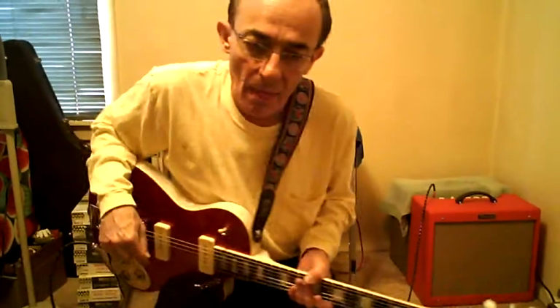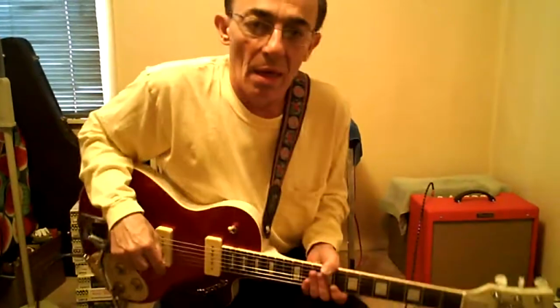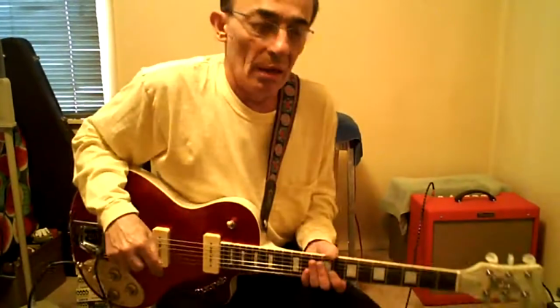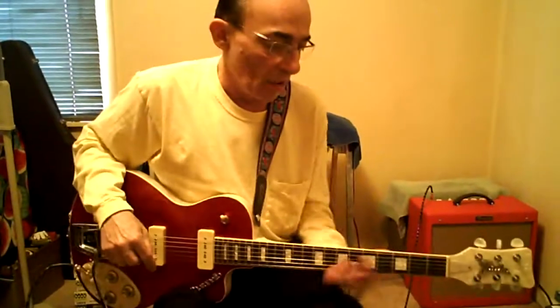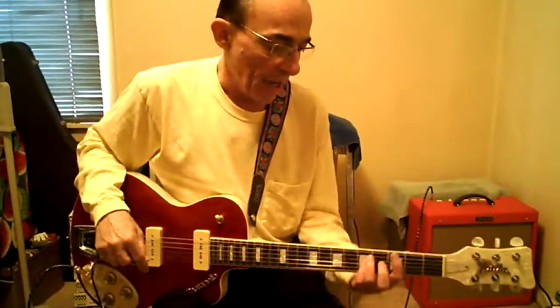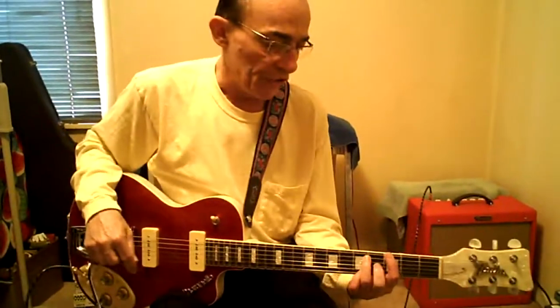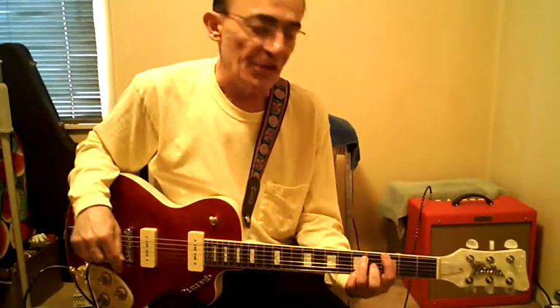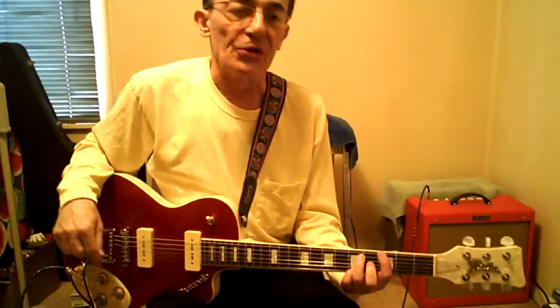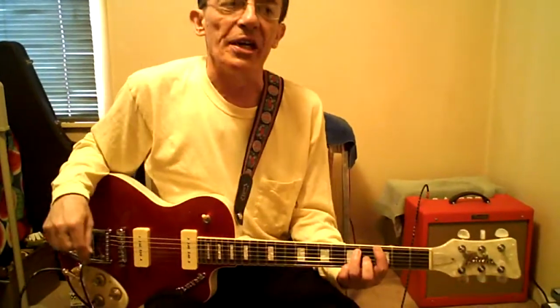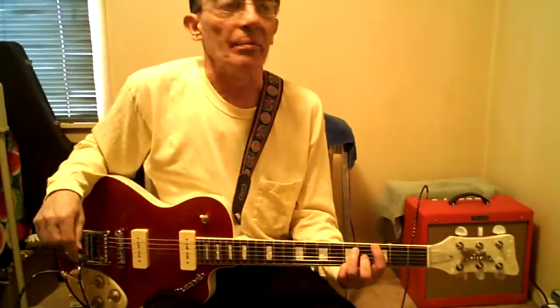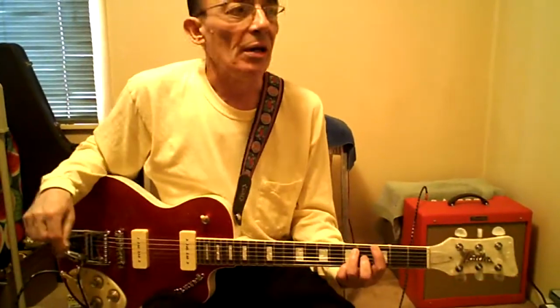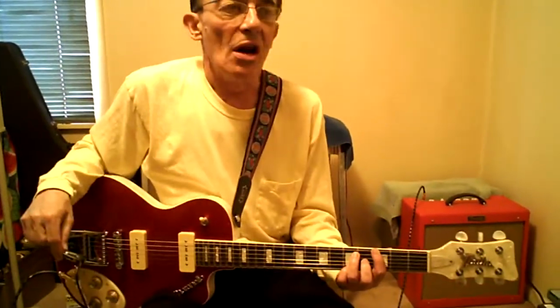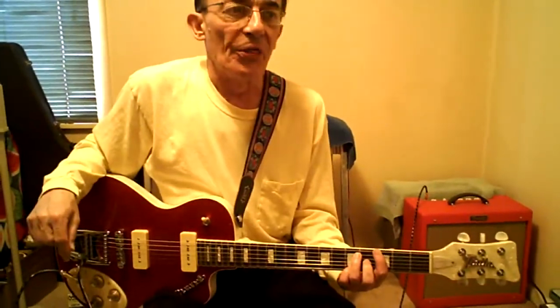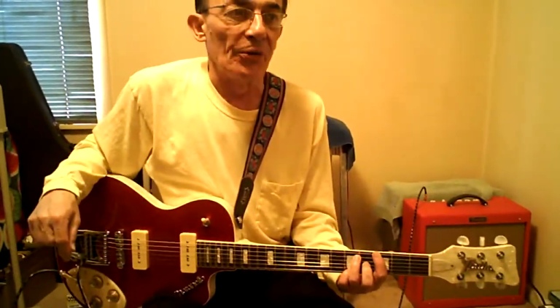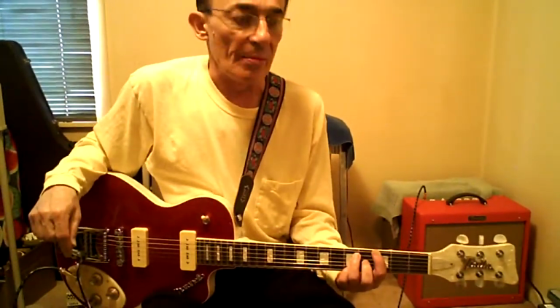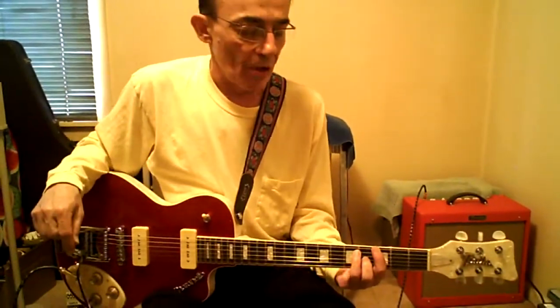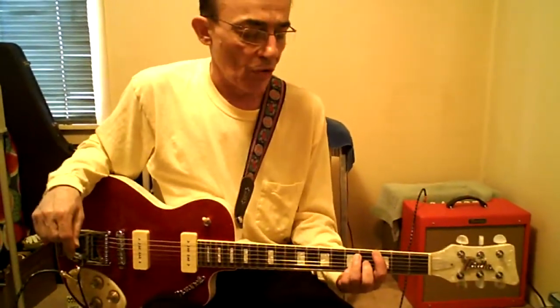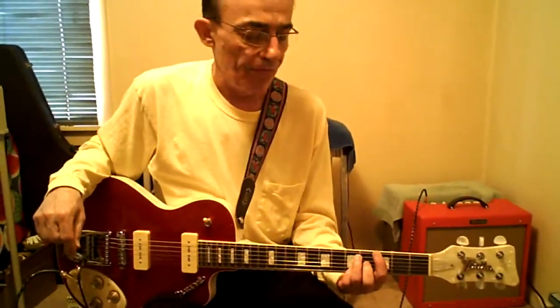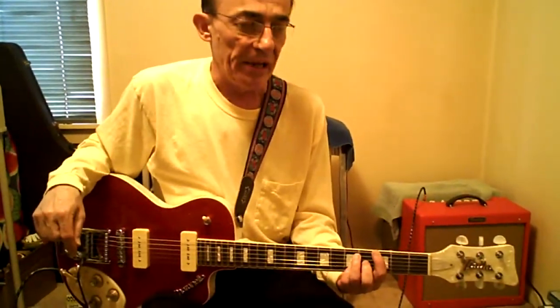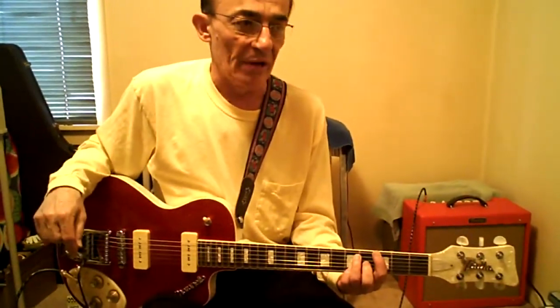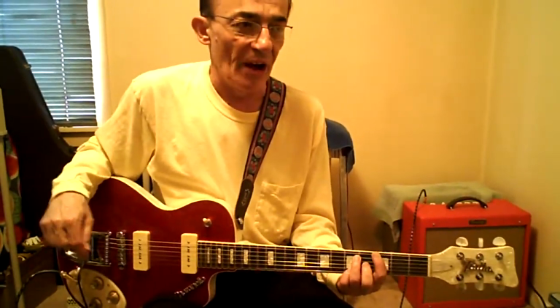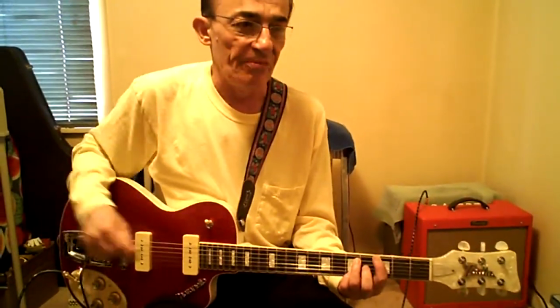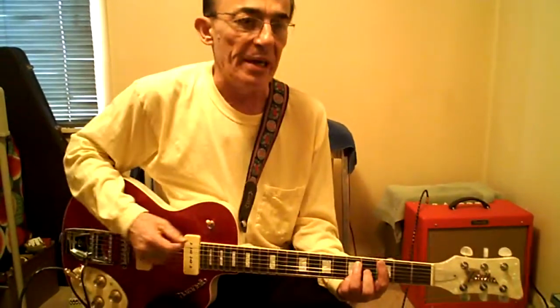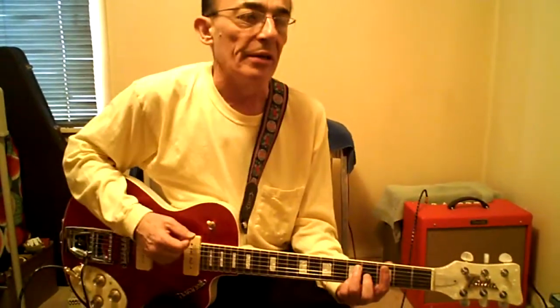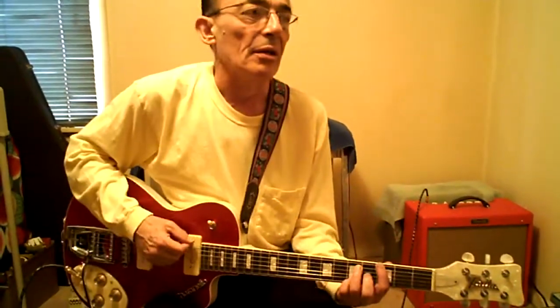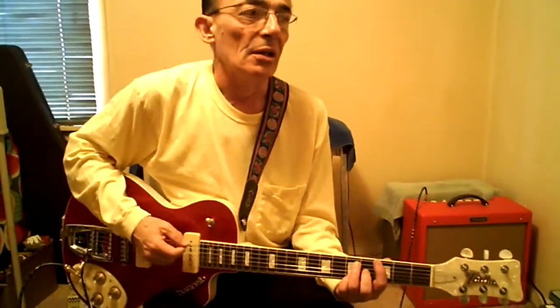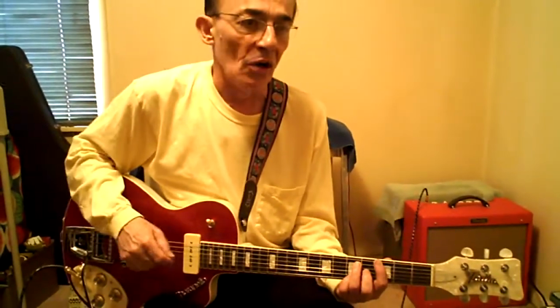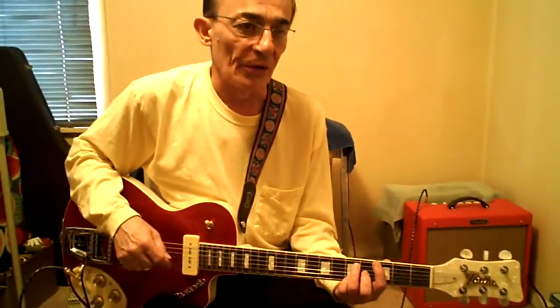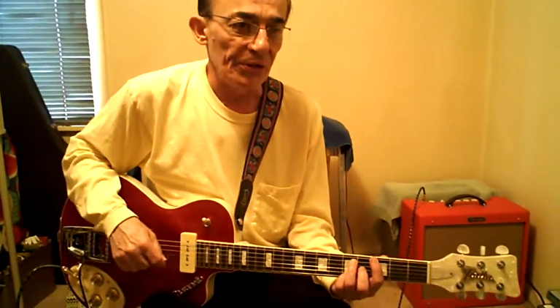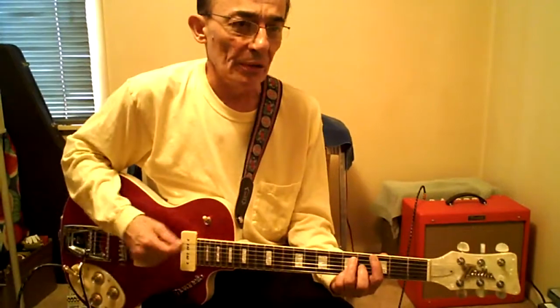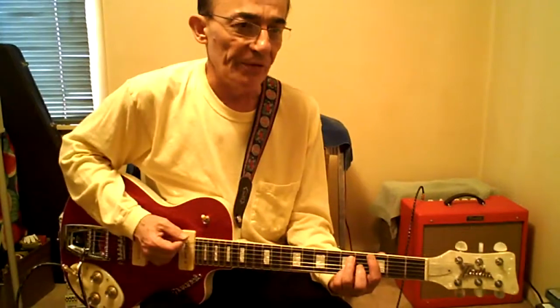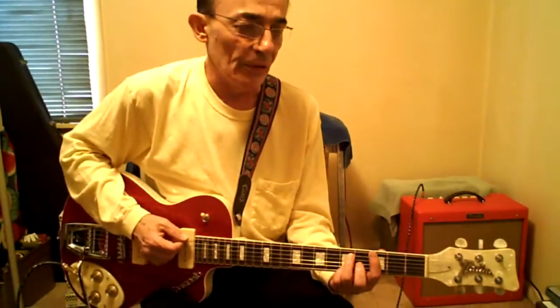We're rolling. G13: third fret barre chord, pinky on 5B. Low E first.